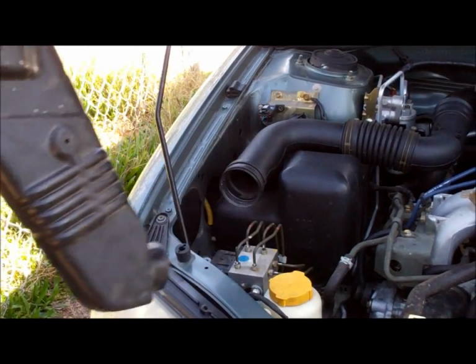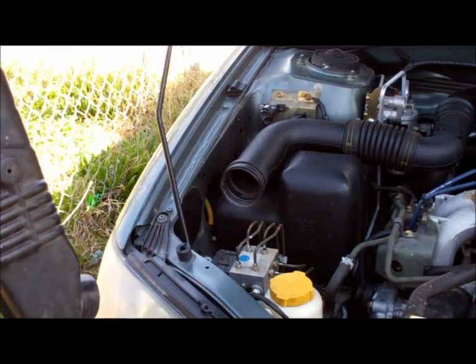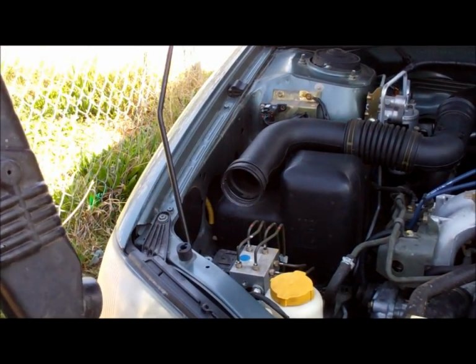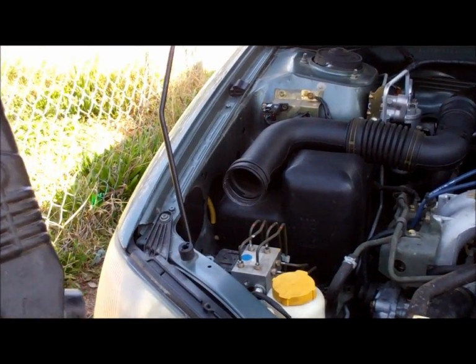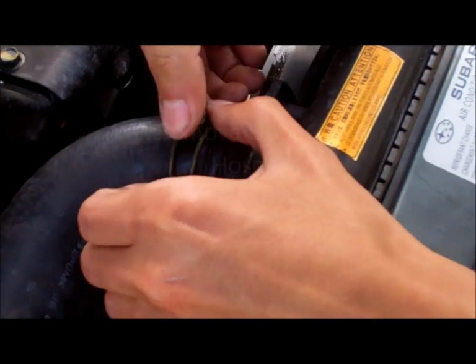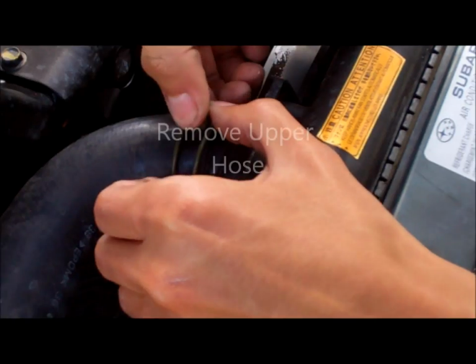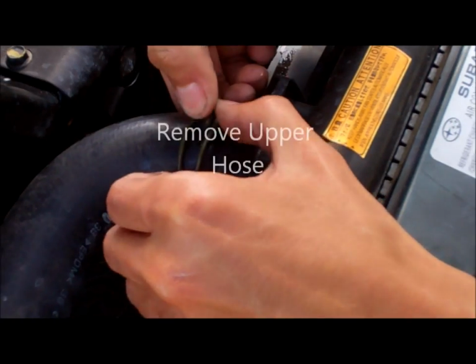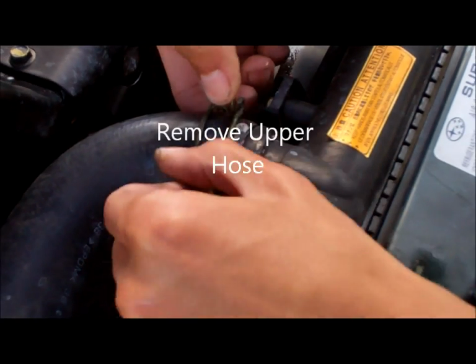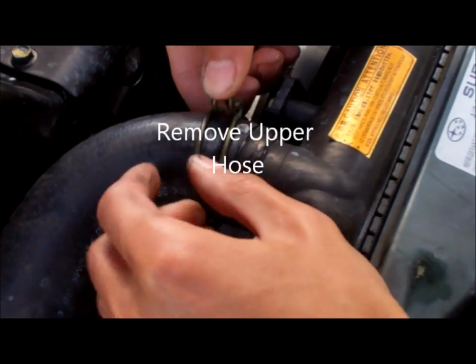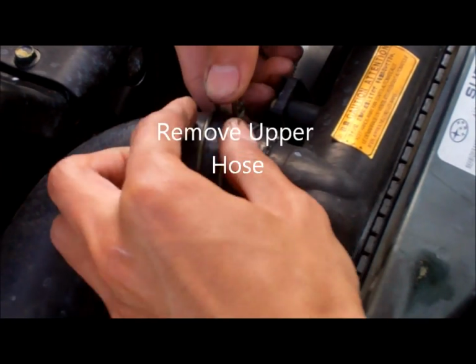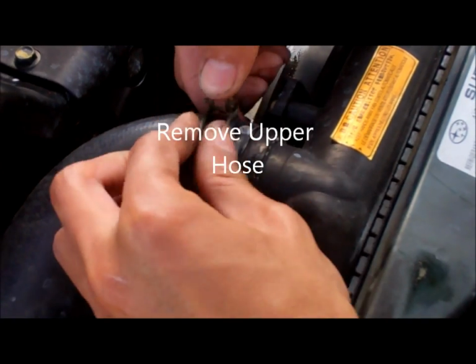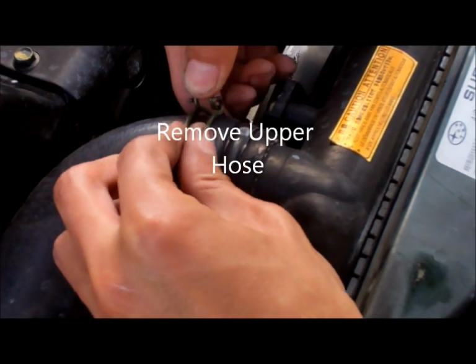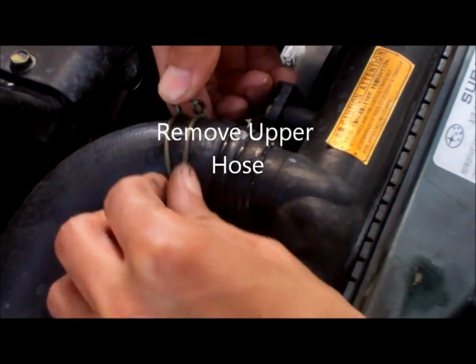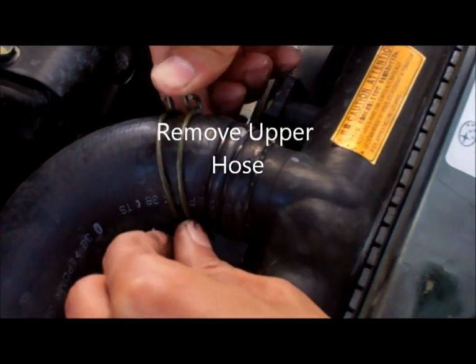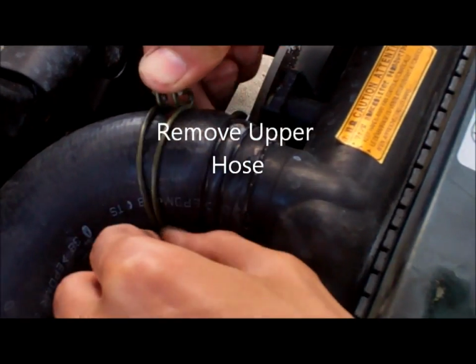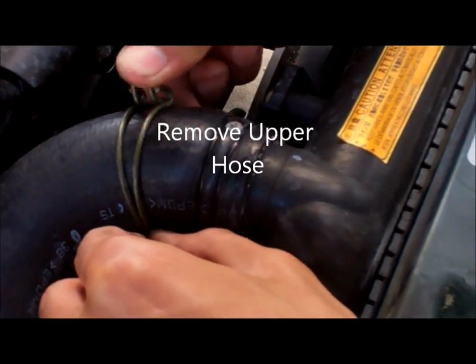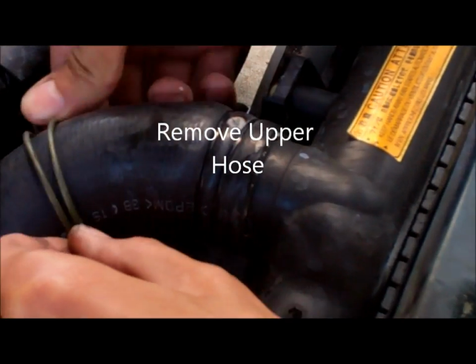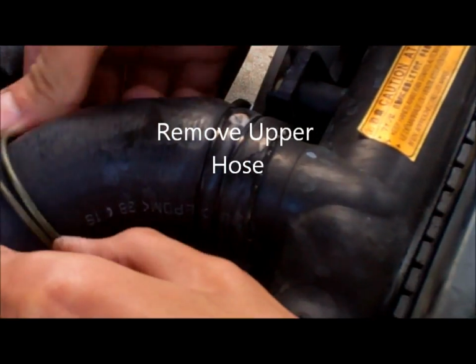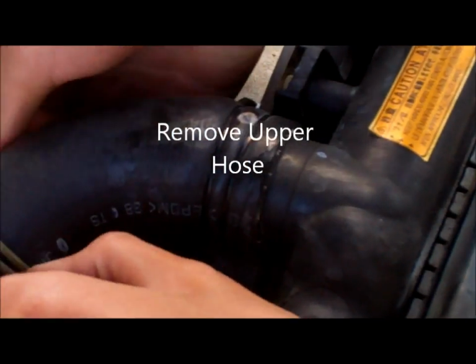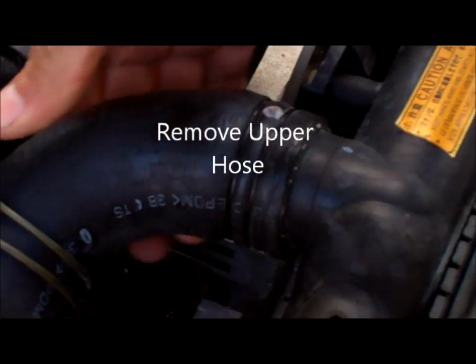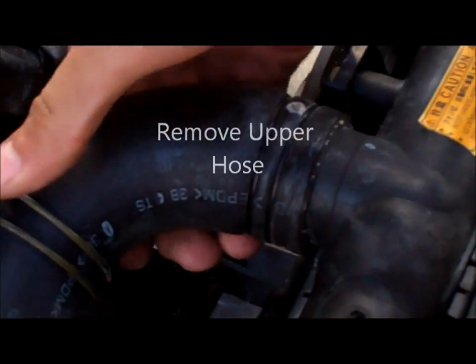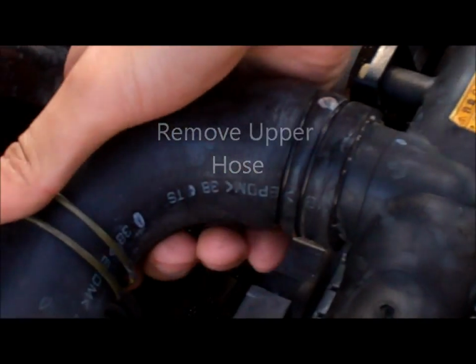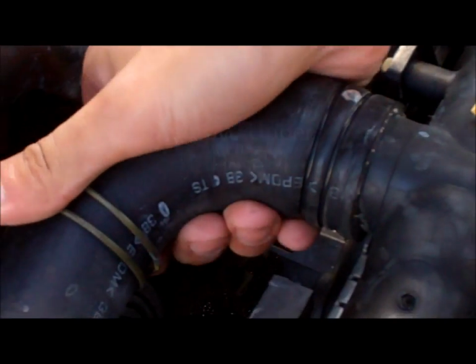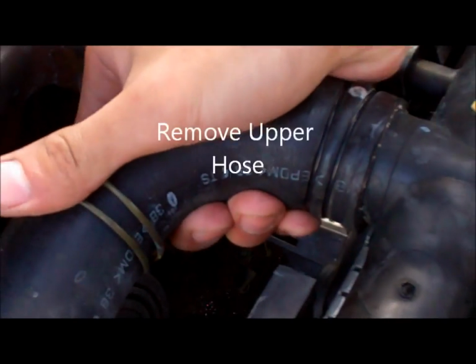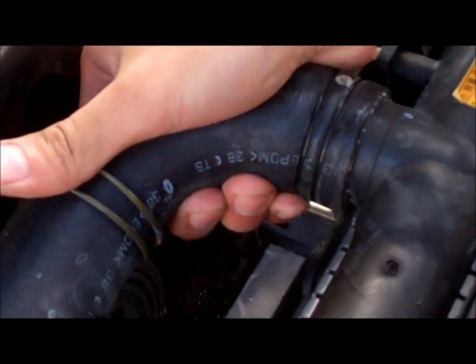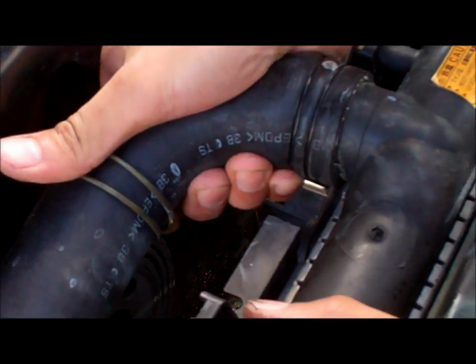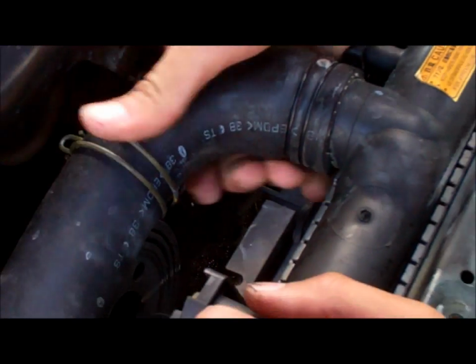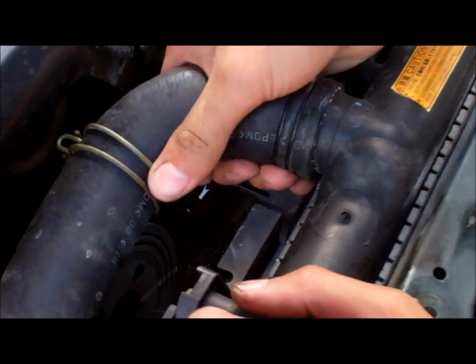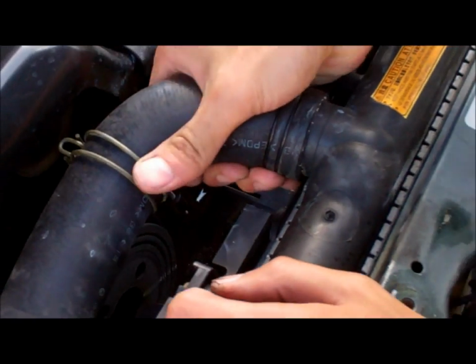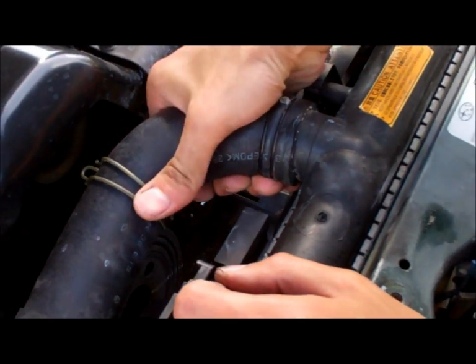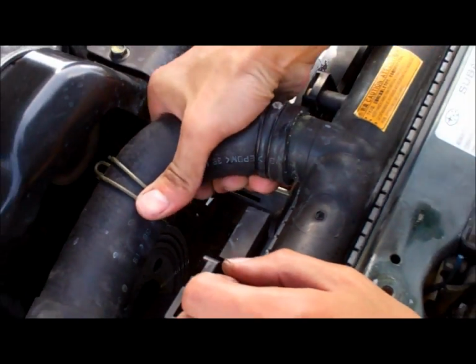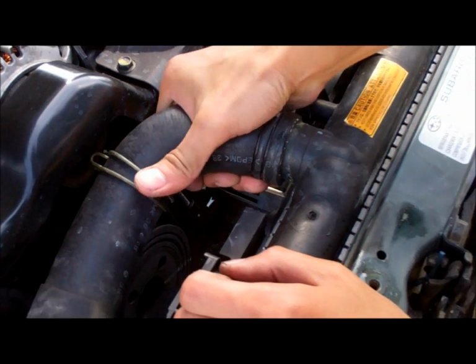Remove the upper radiator hose, and if it needs to be replaced, go ahead and get a new one.